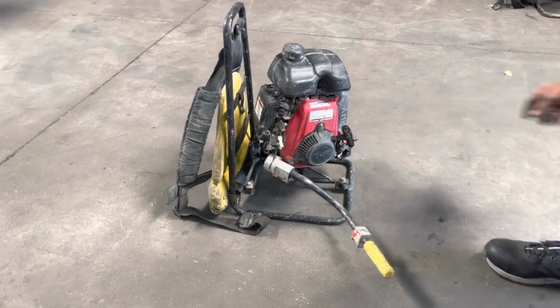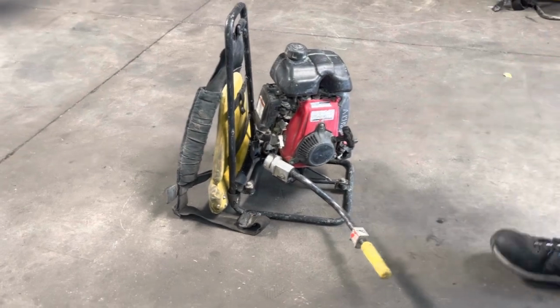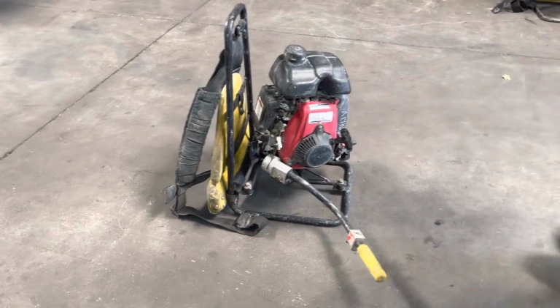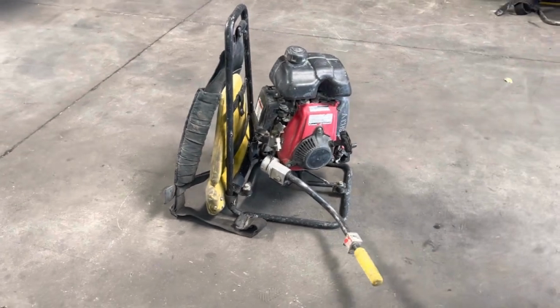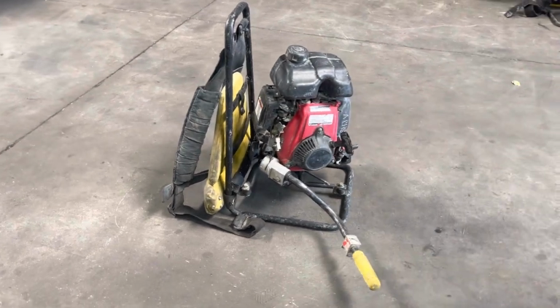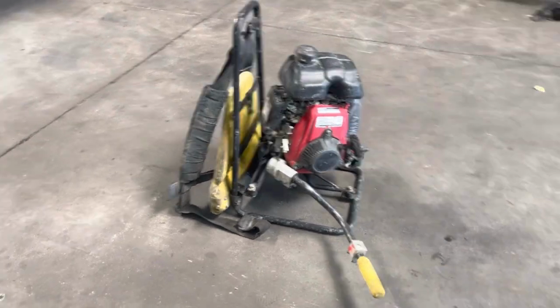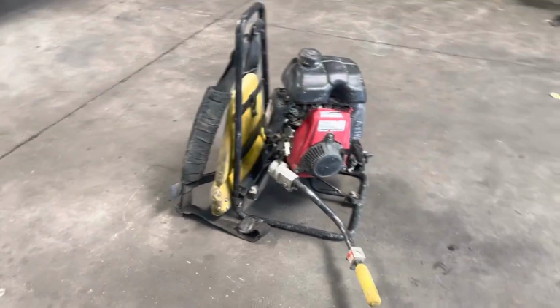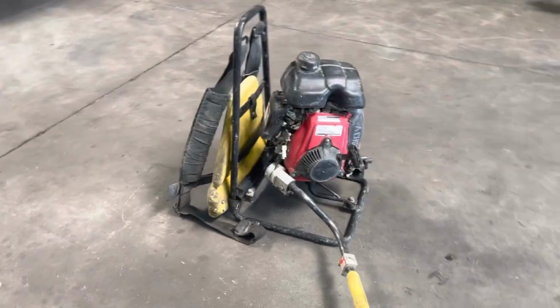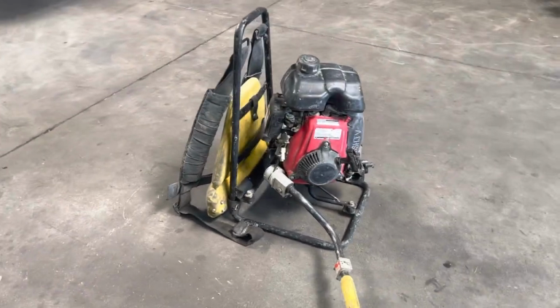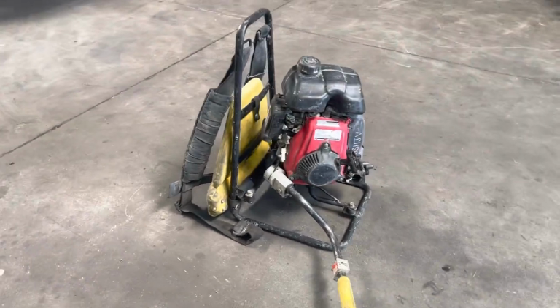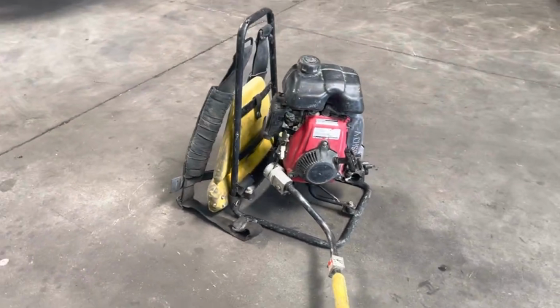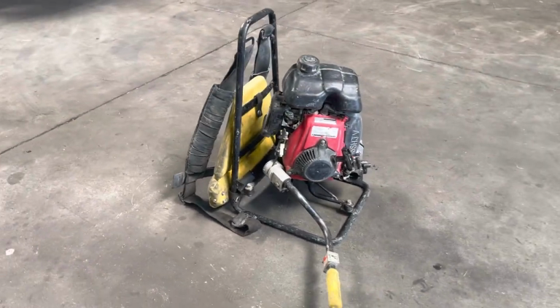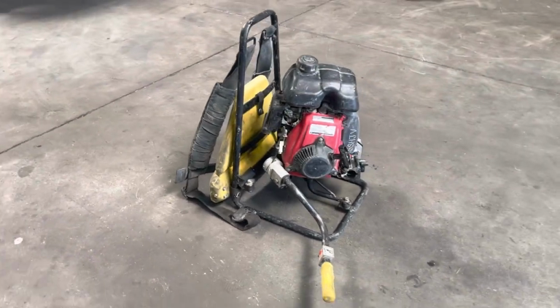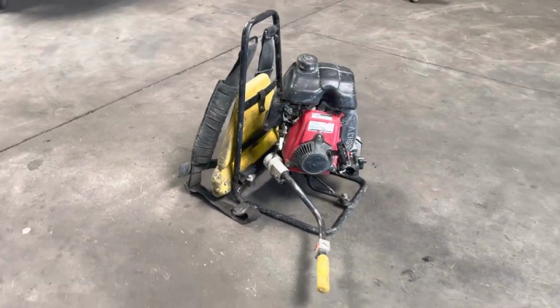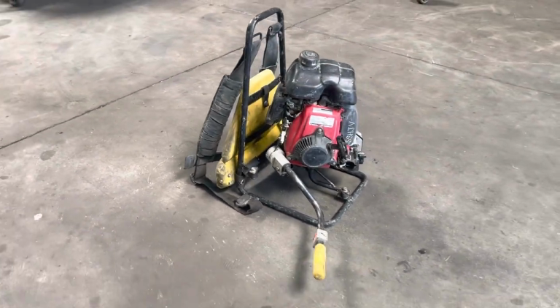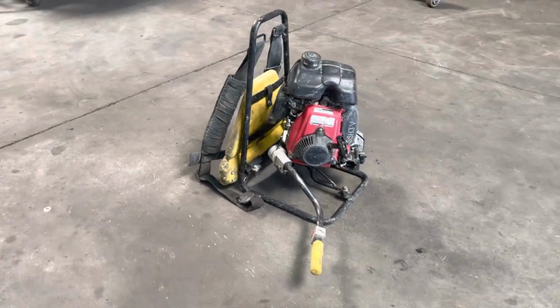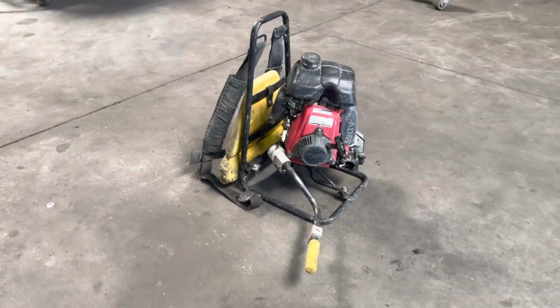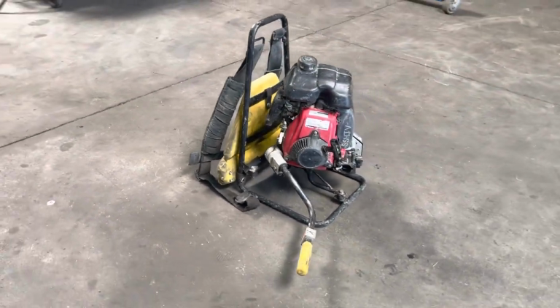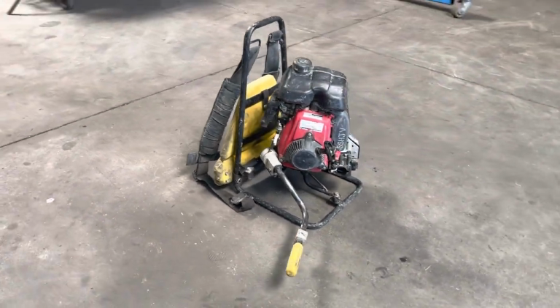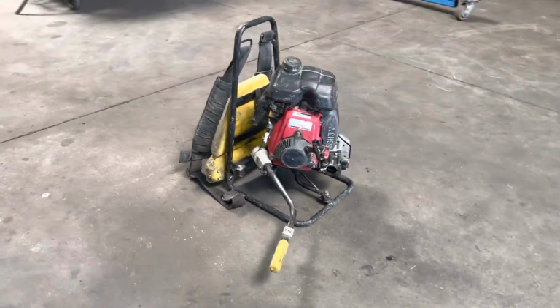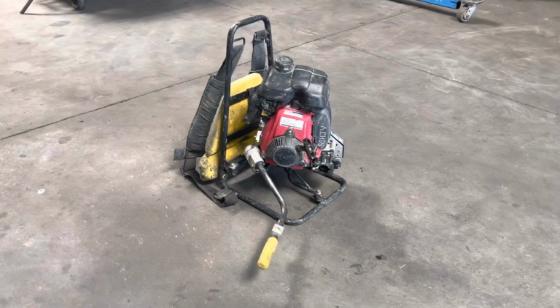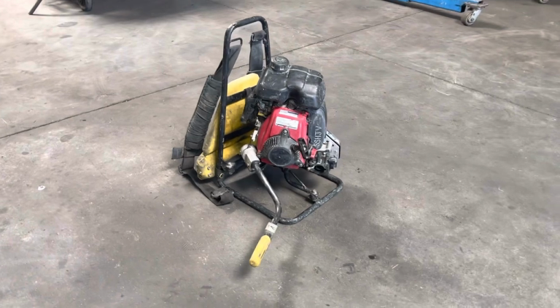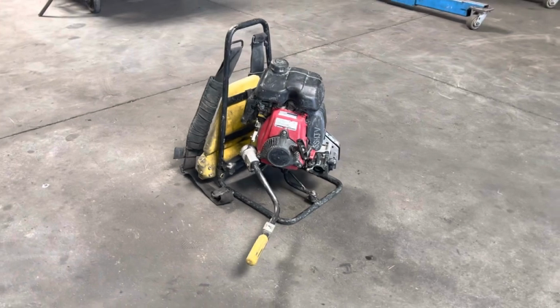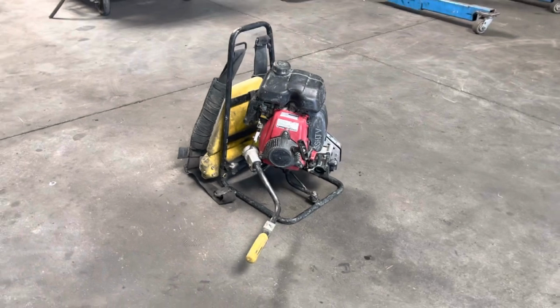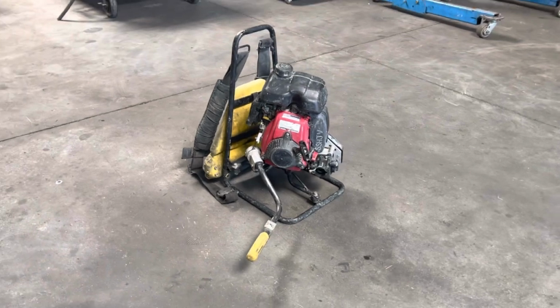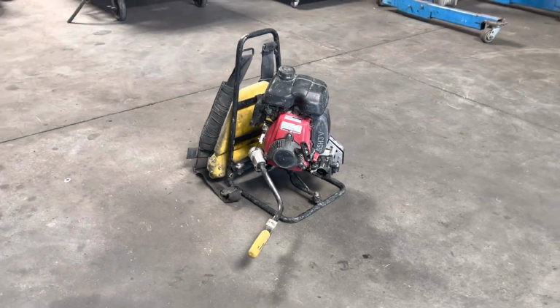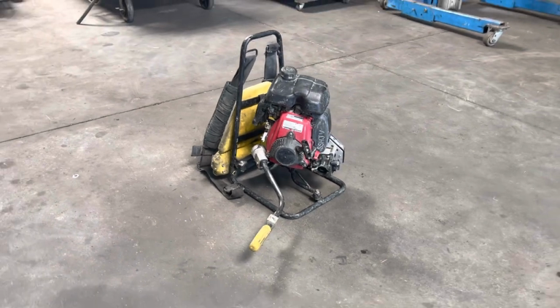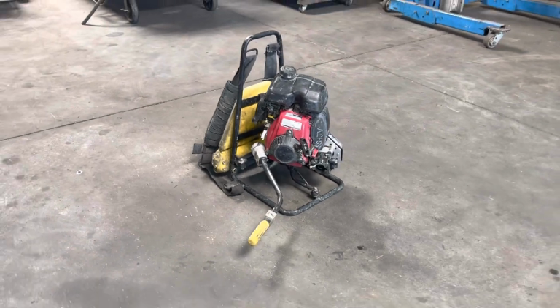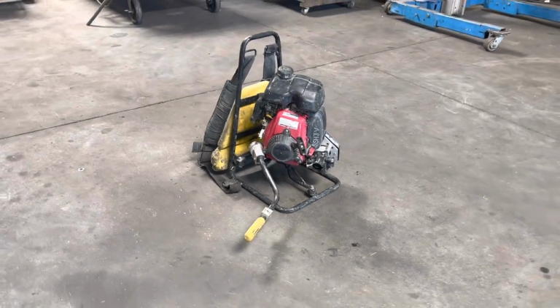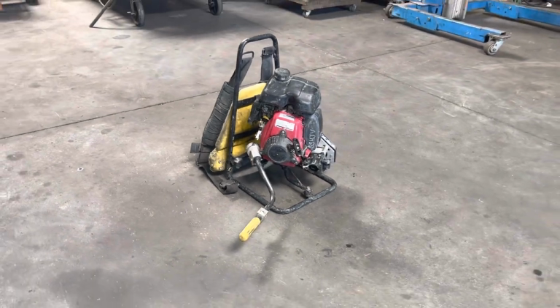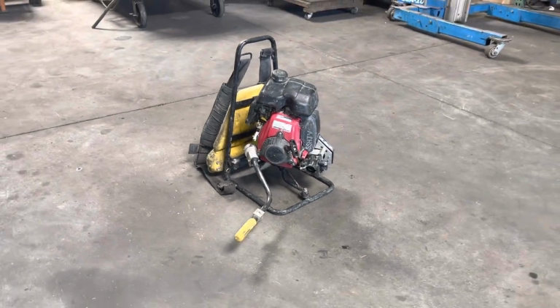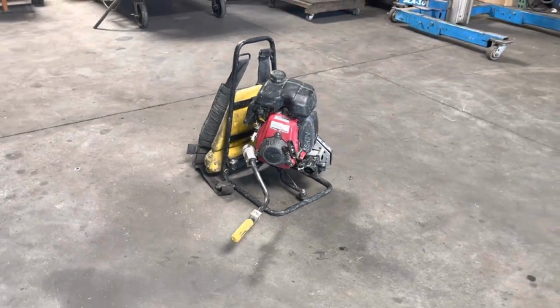Okay, that's the Oztek vibrator power unit.